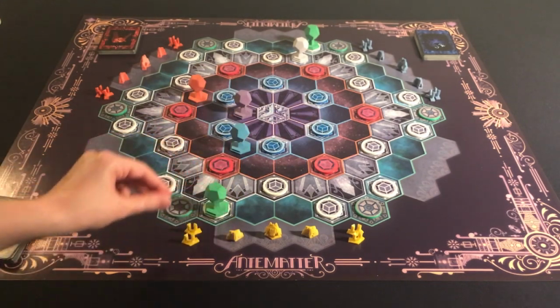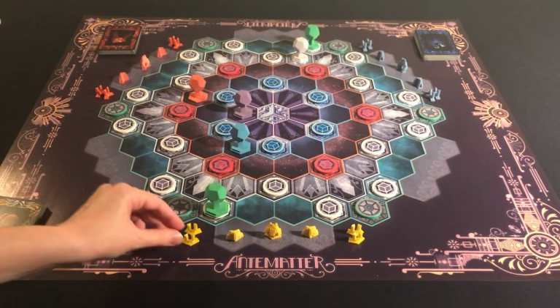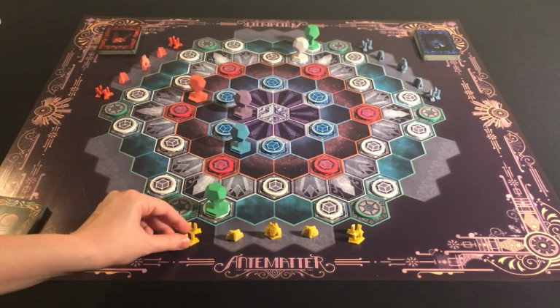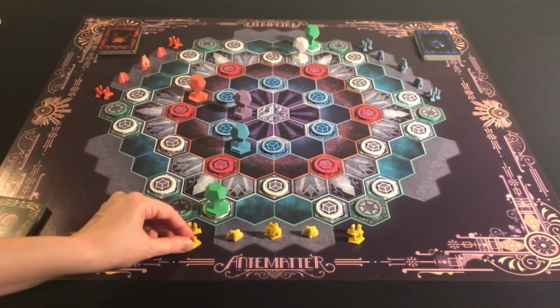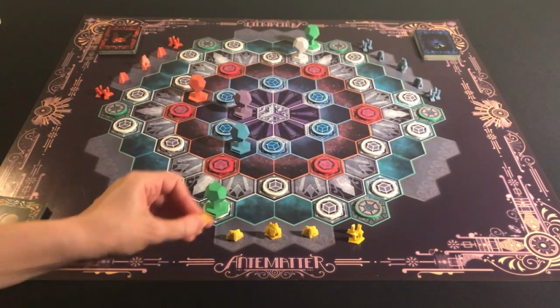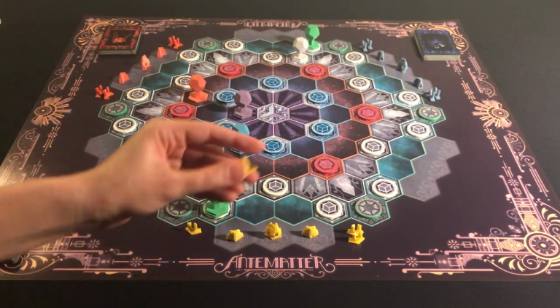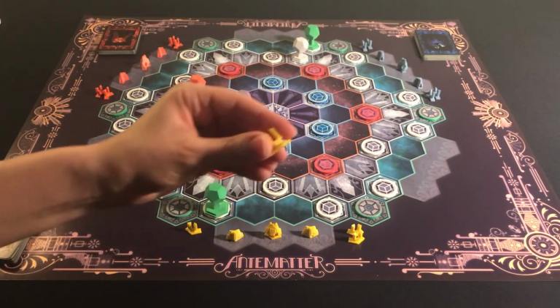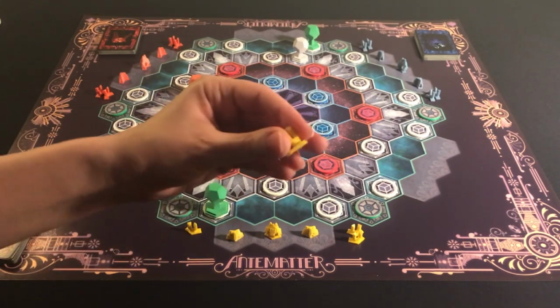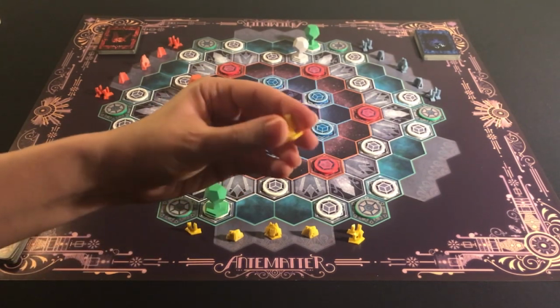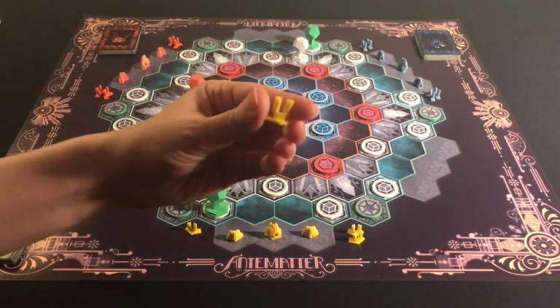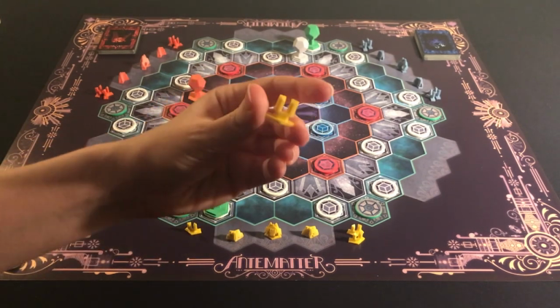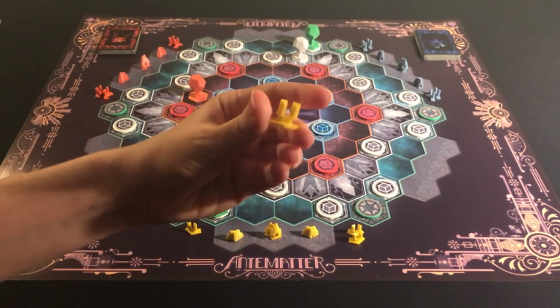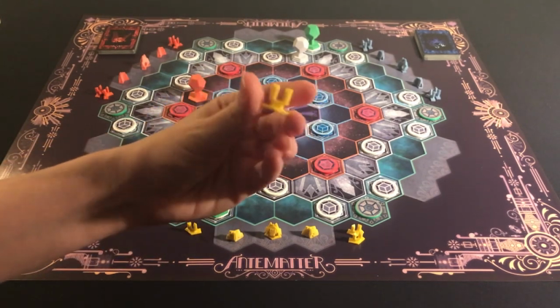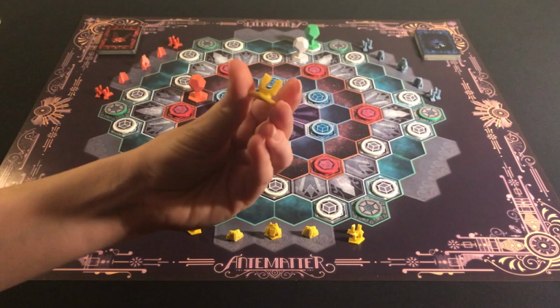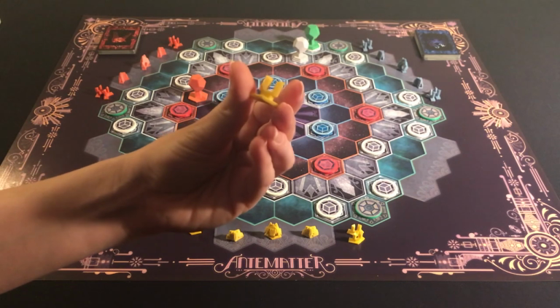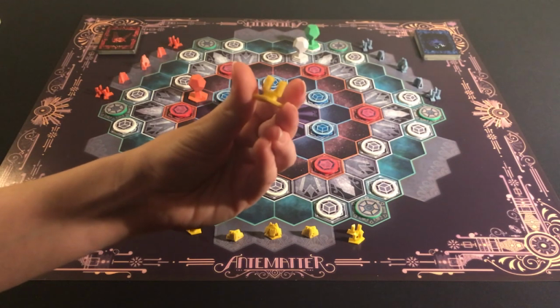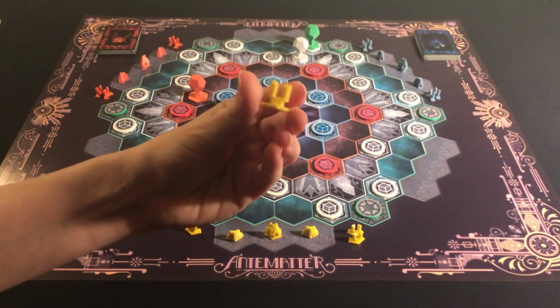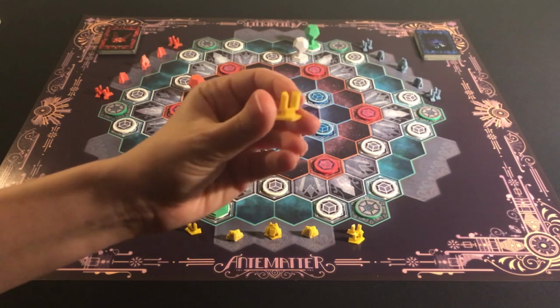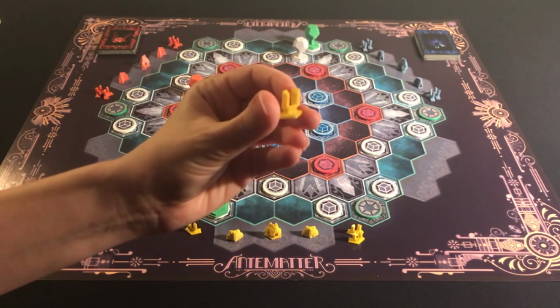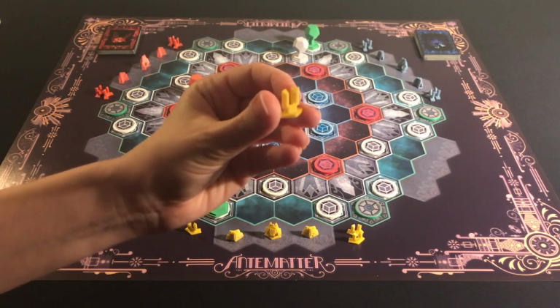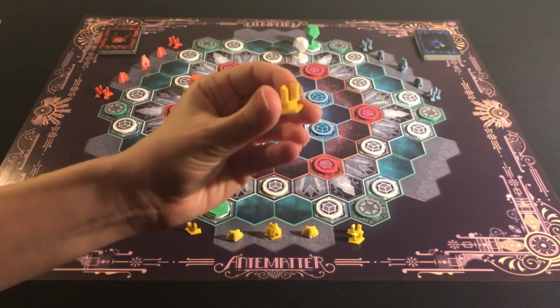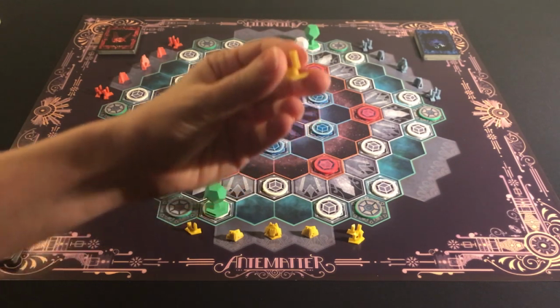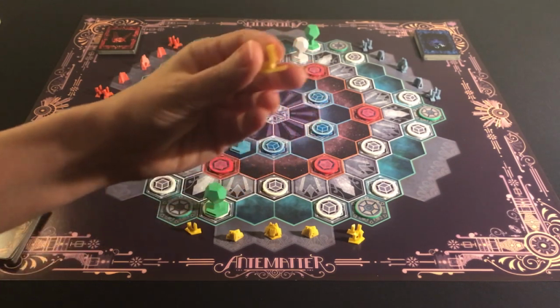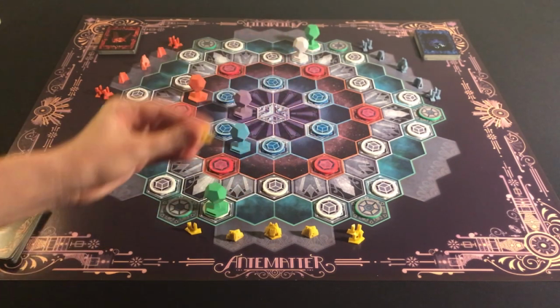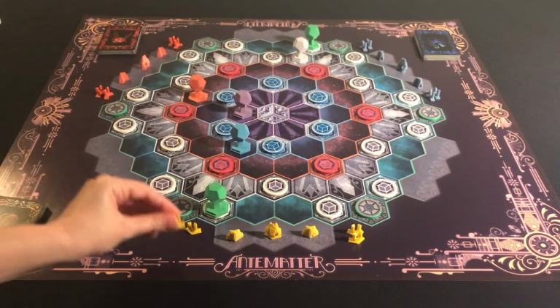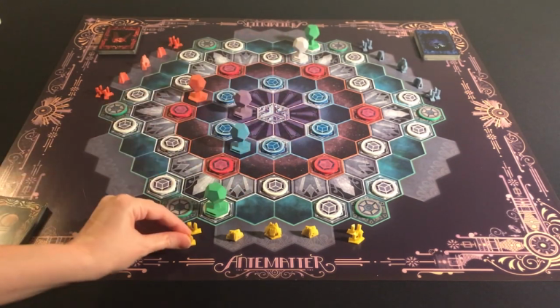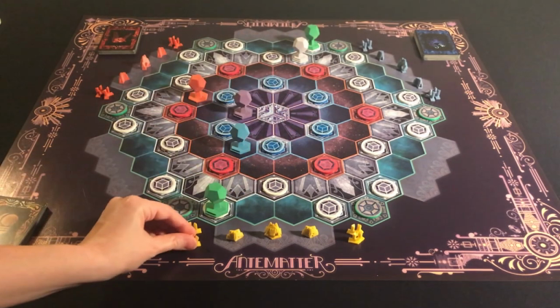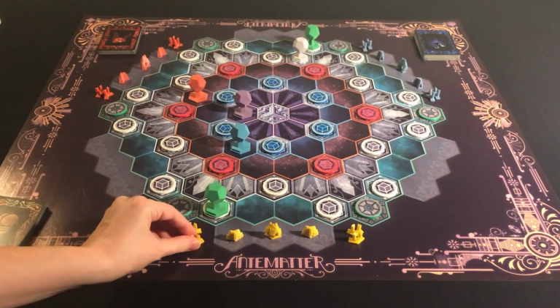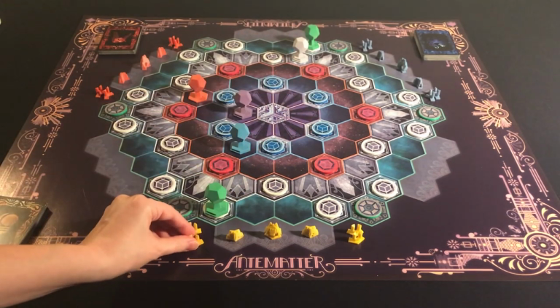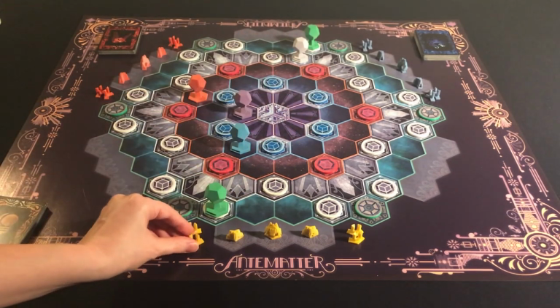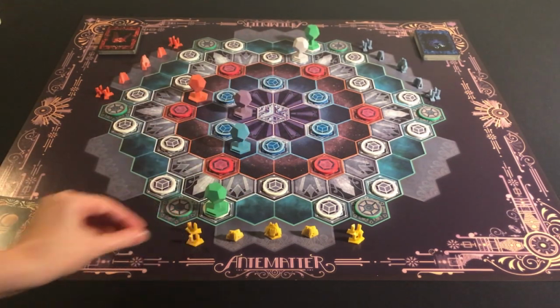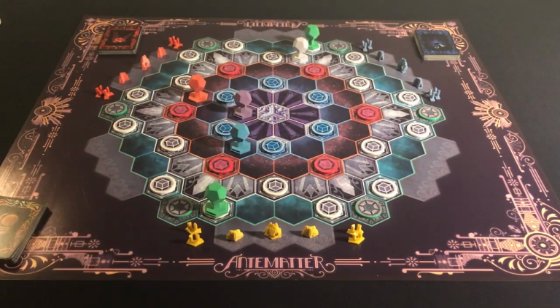Each player also receives four bridges. Ravens can build bridges which allow your Rock to fast travel through the Conflux.